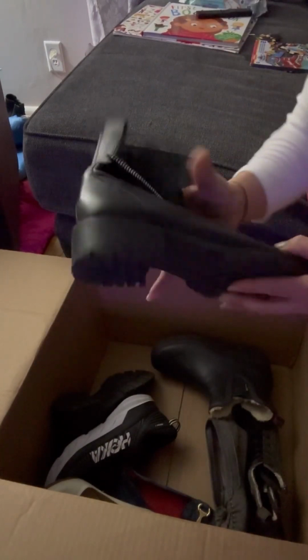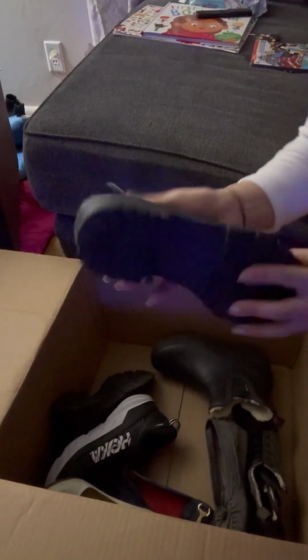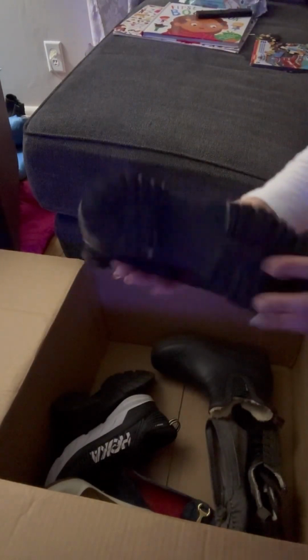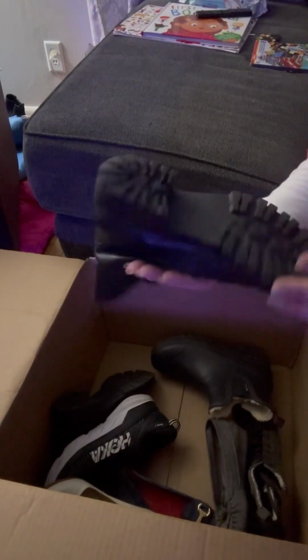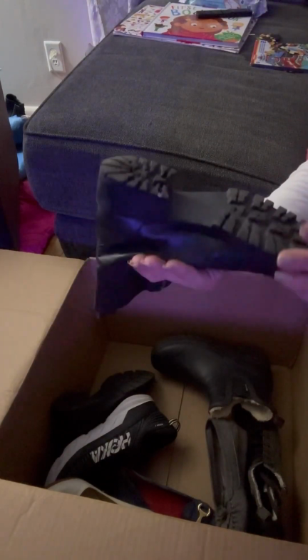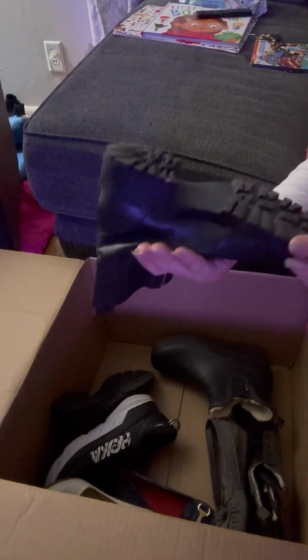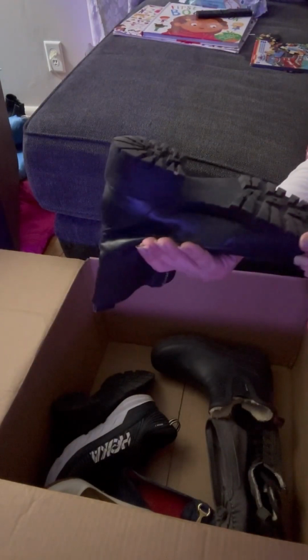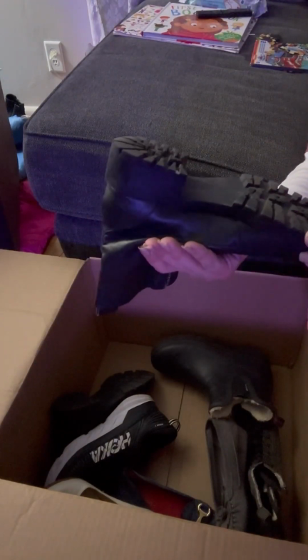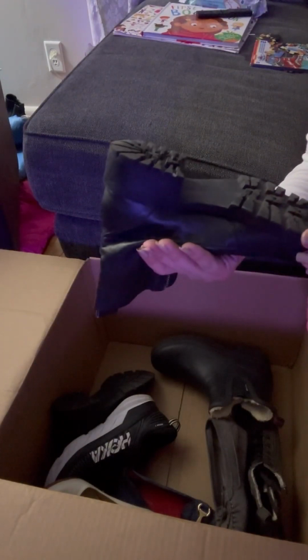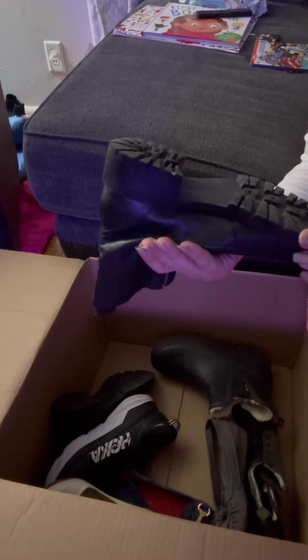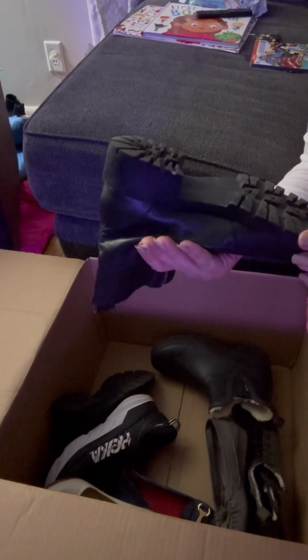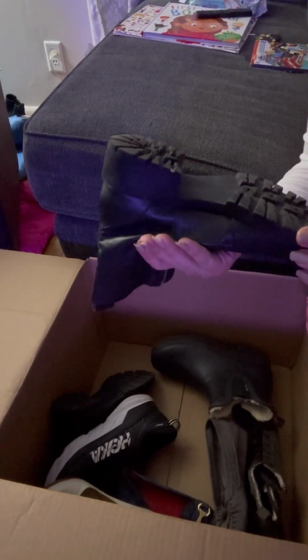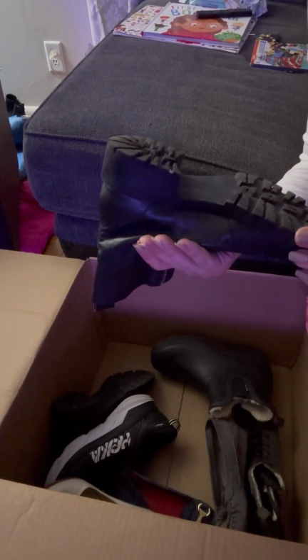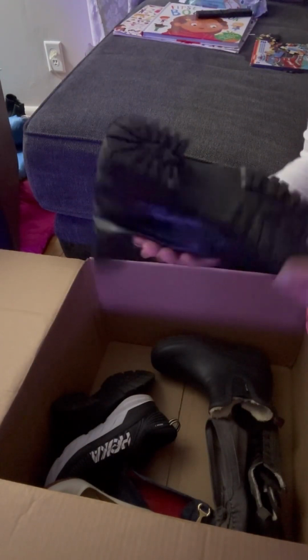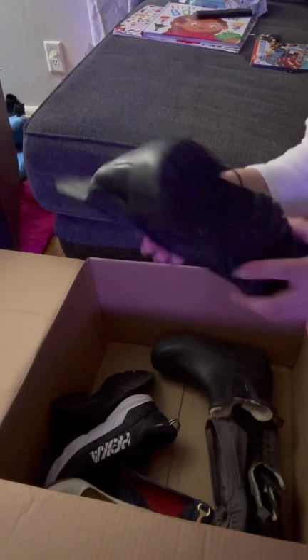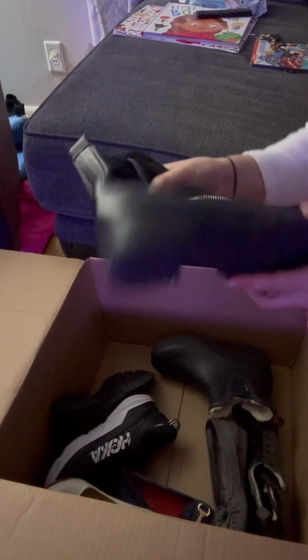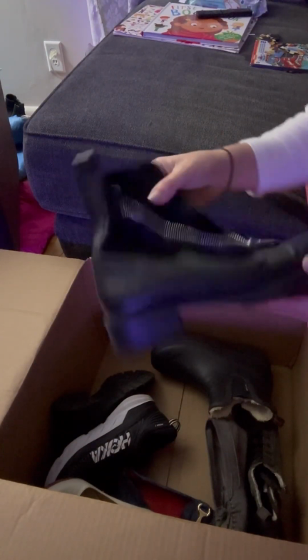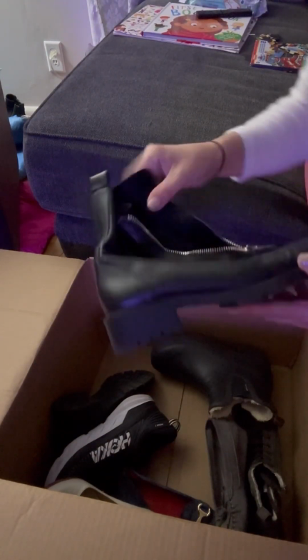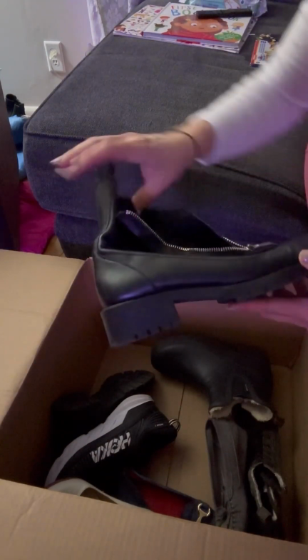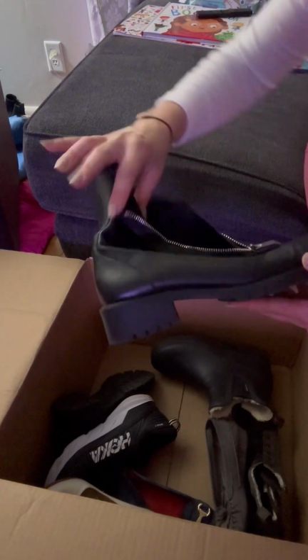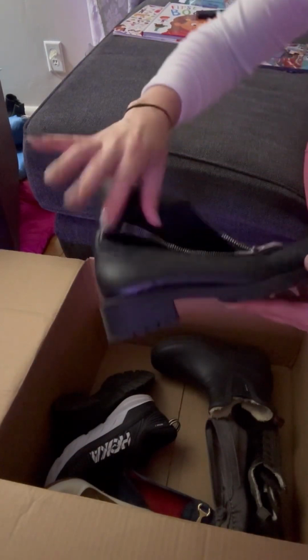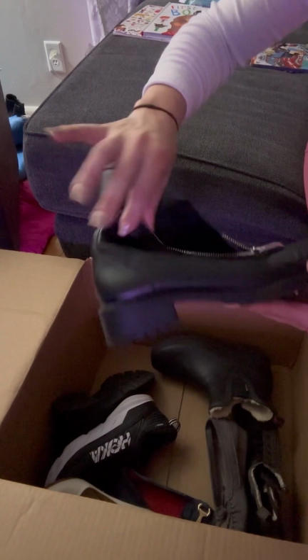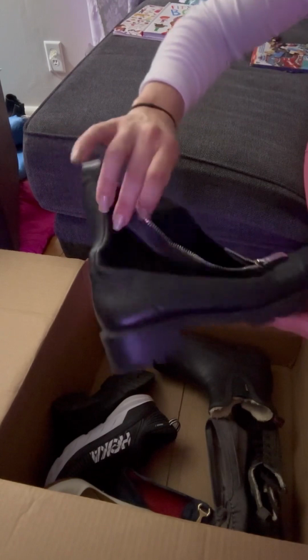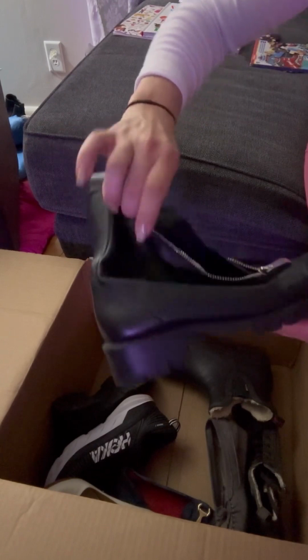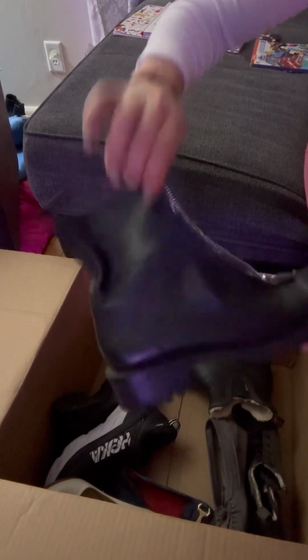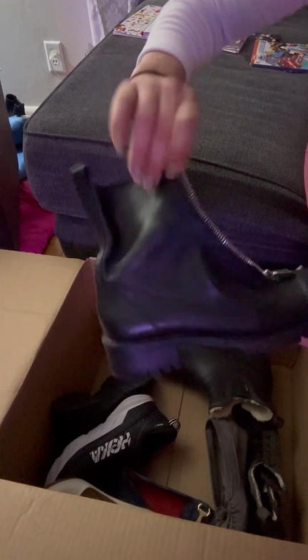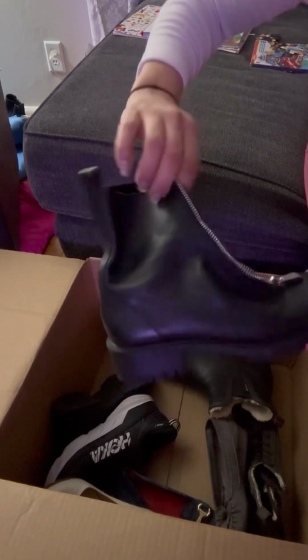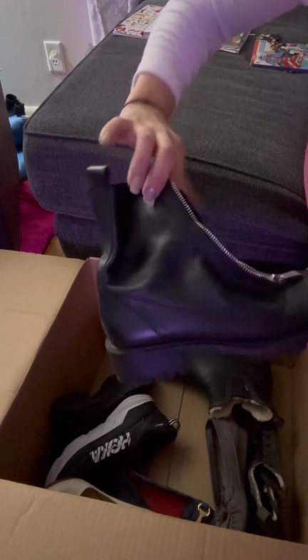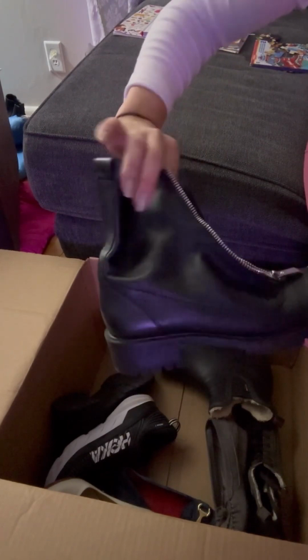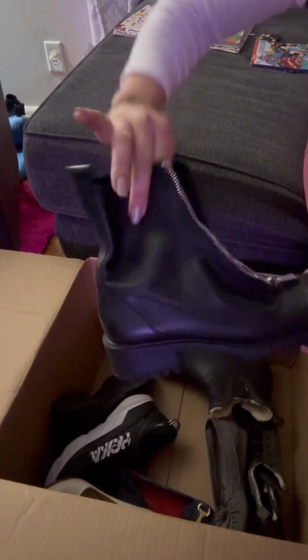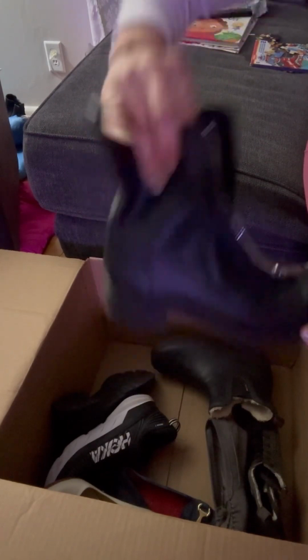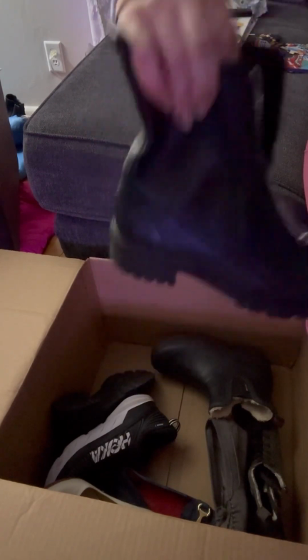These Zara boots are a size 38 and they're leather. They're in really good condition.